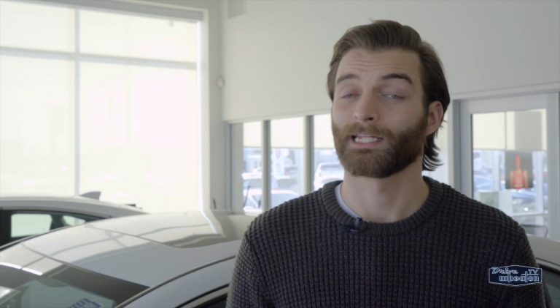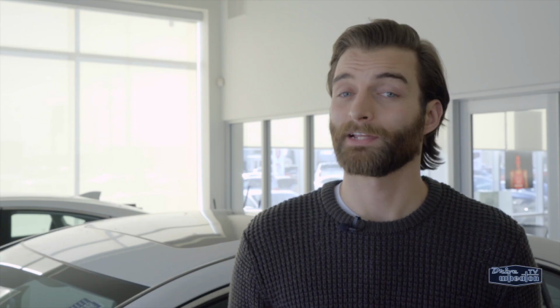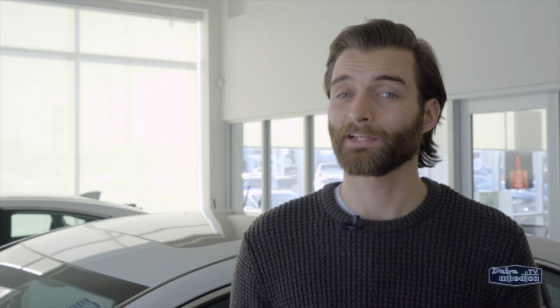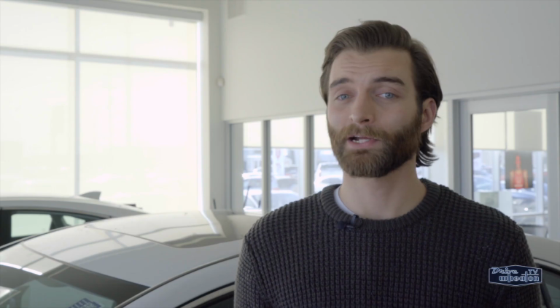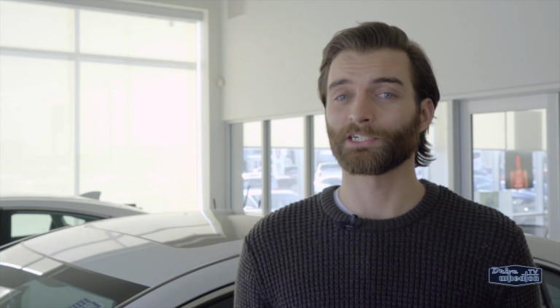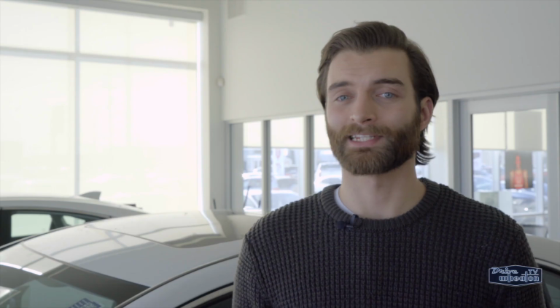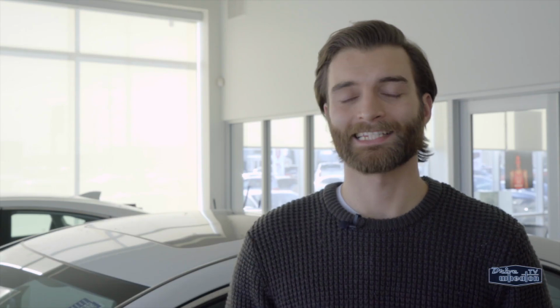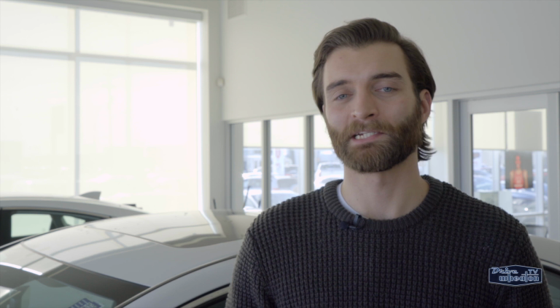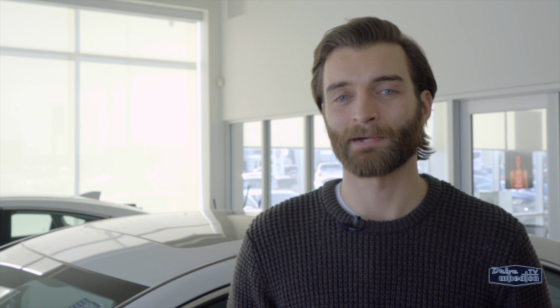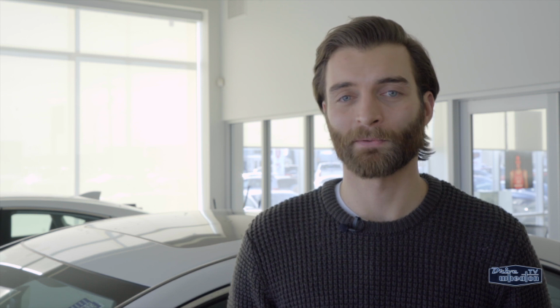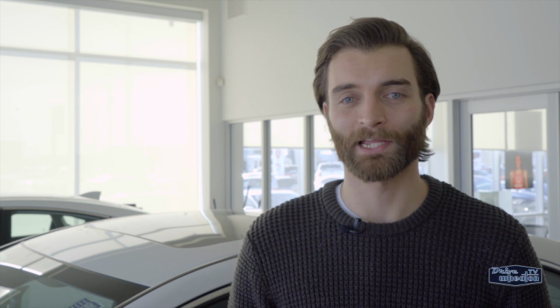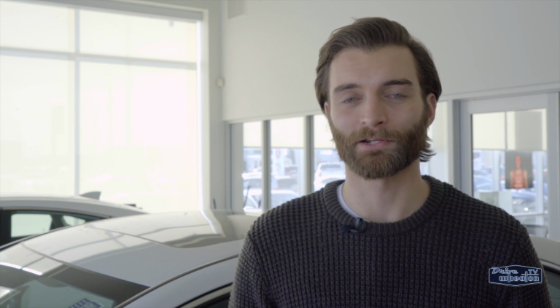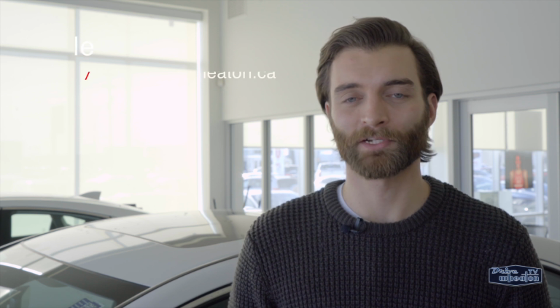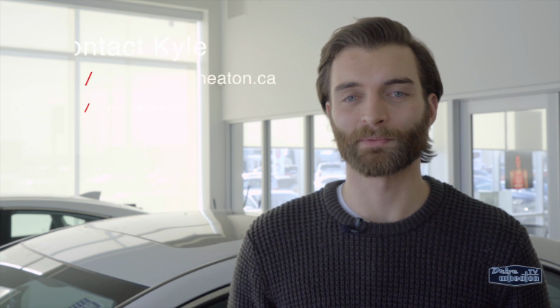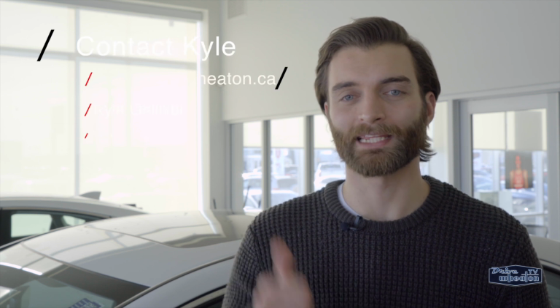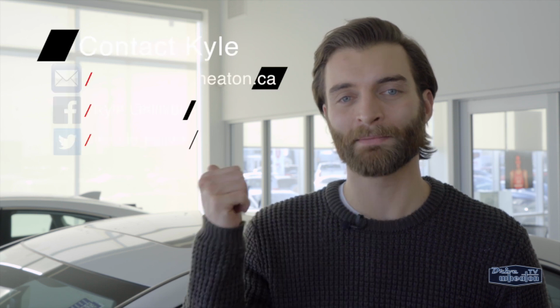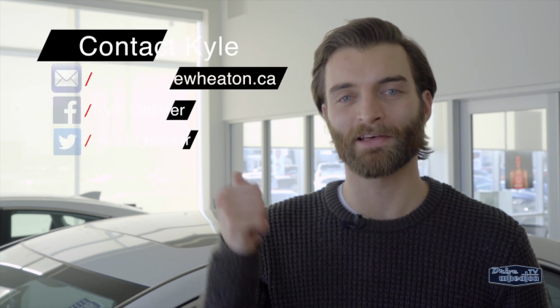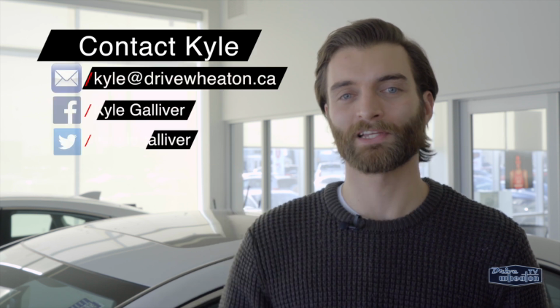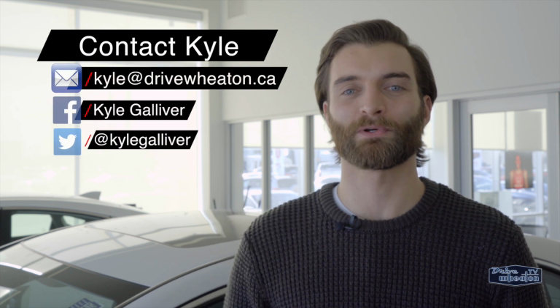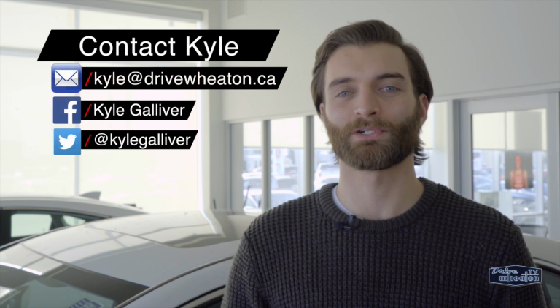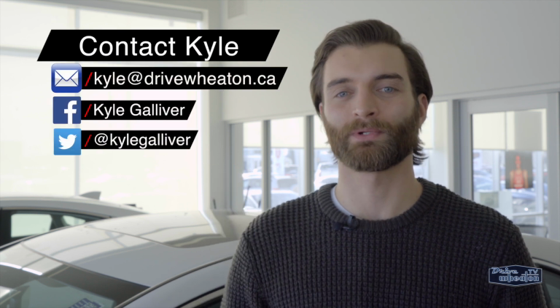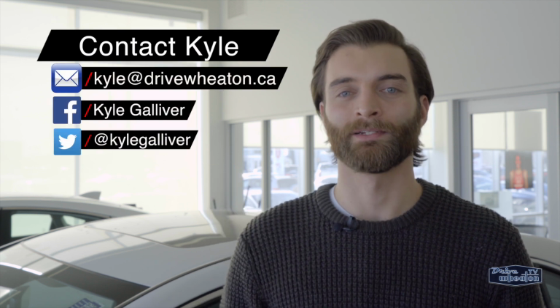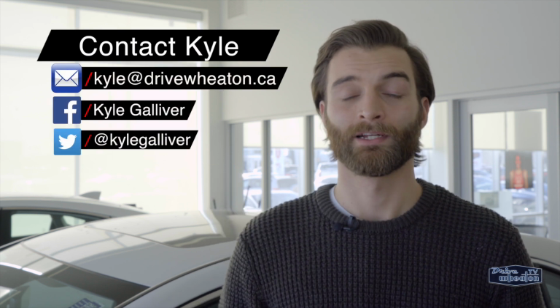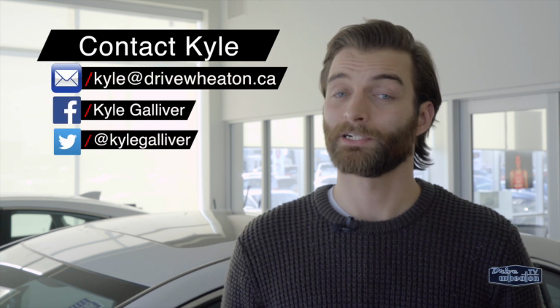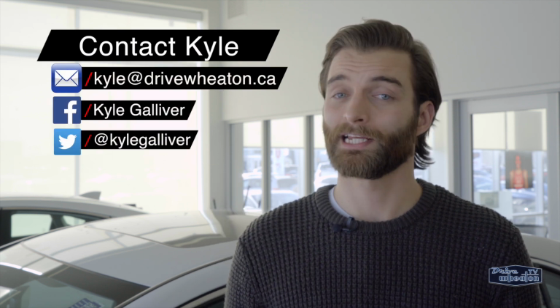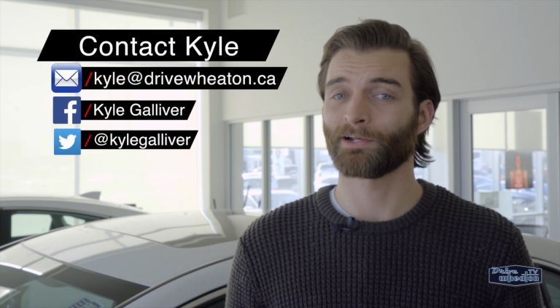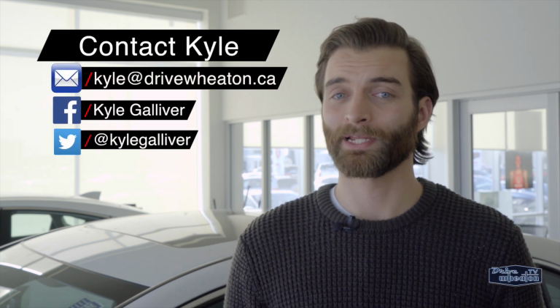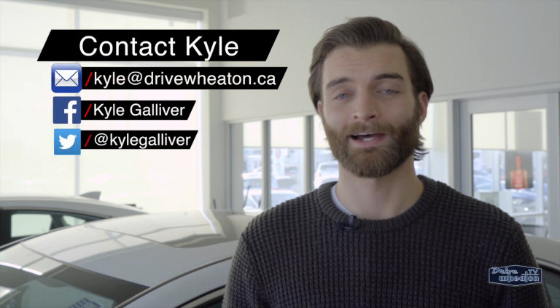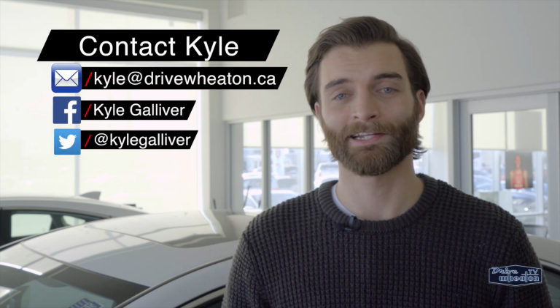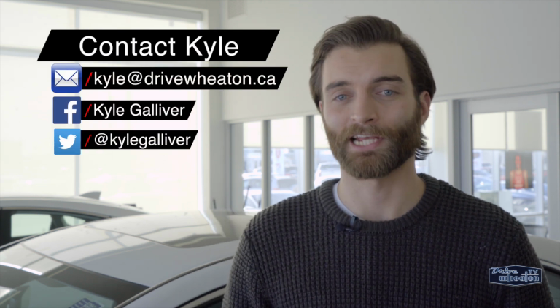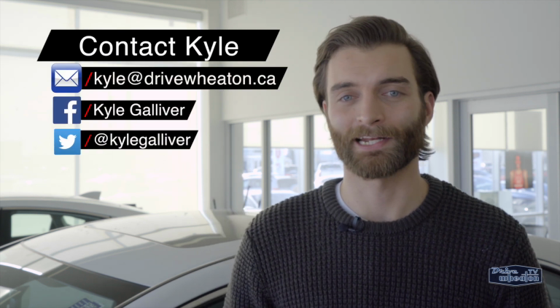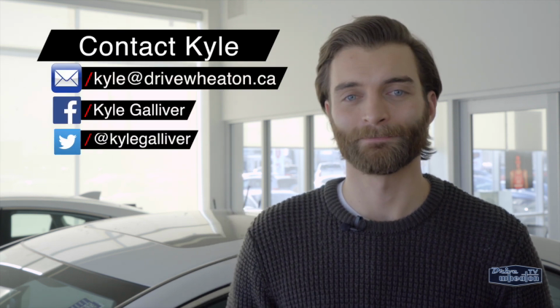Now if you have any questions, send them my way. You can reach me via email, Facebook, or Twitter, or just head down to Wheaton Honda and check it out.